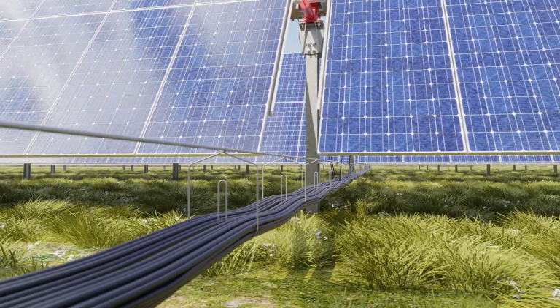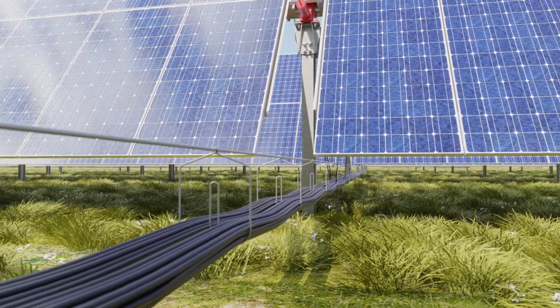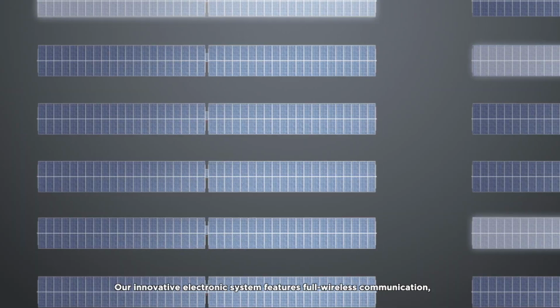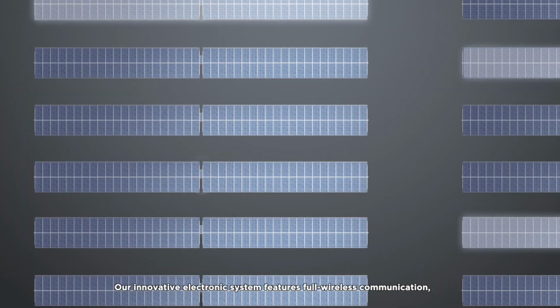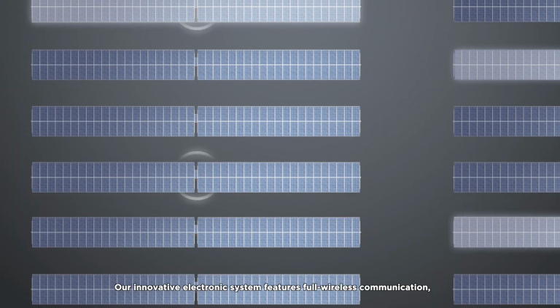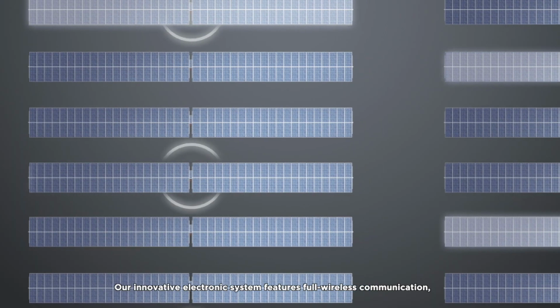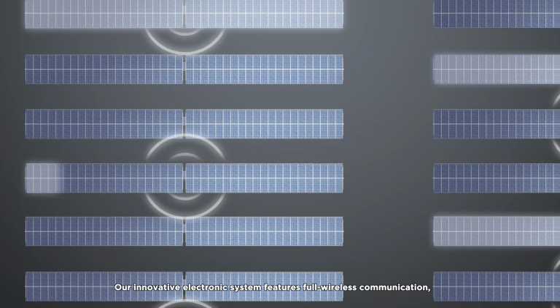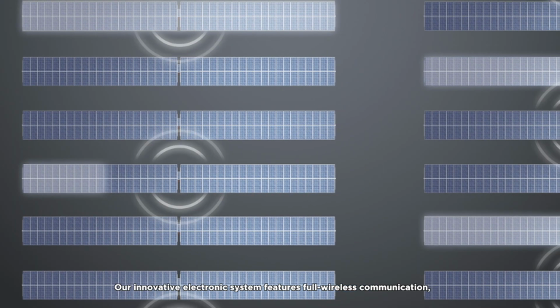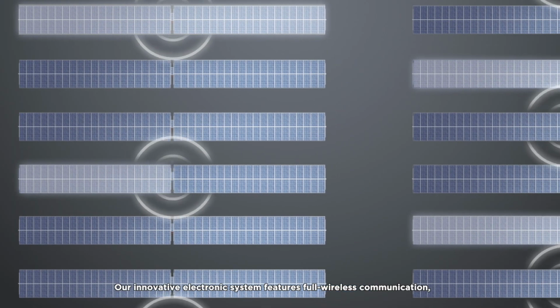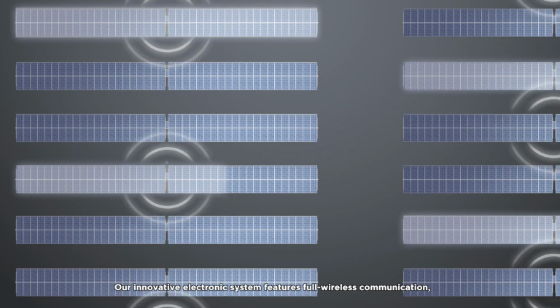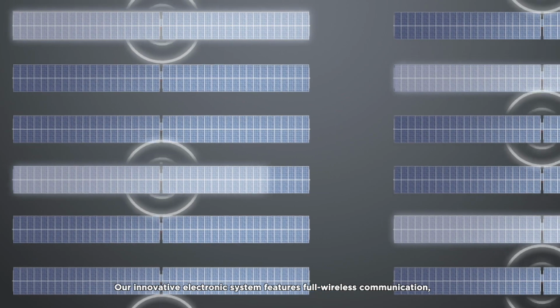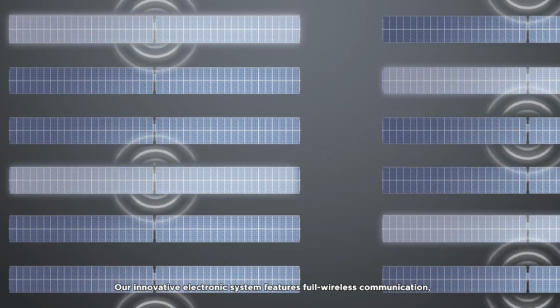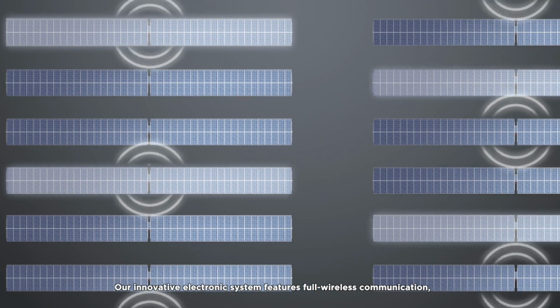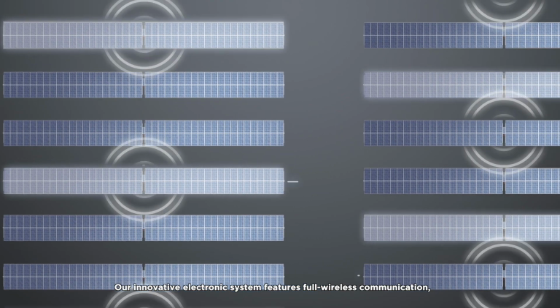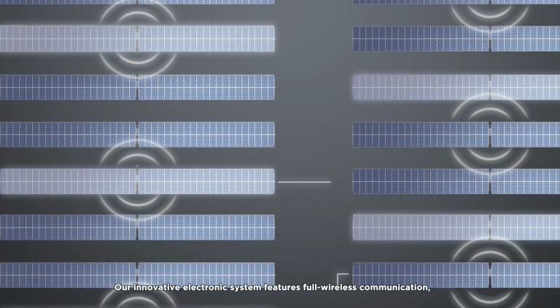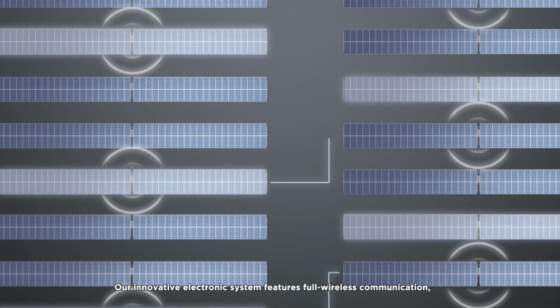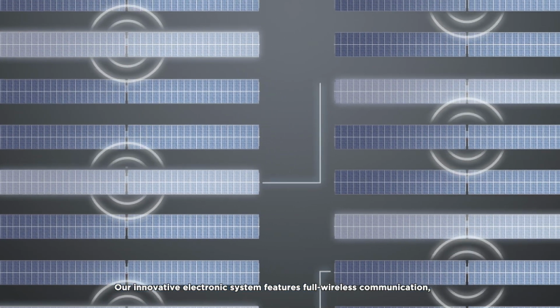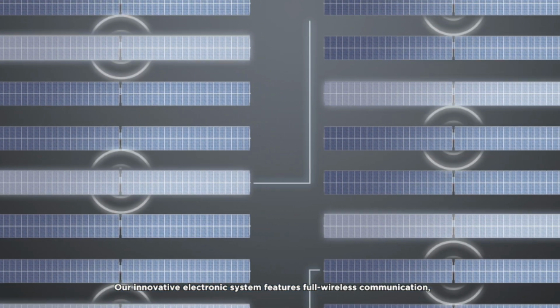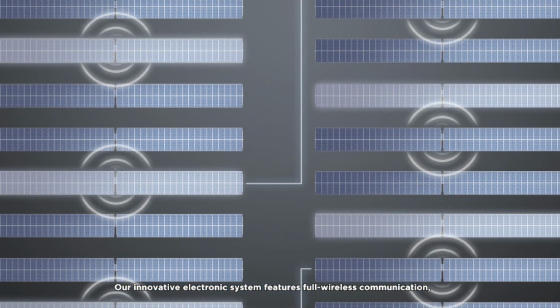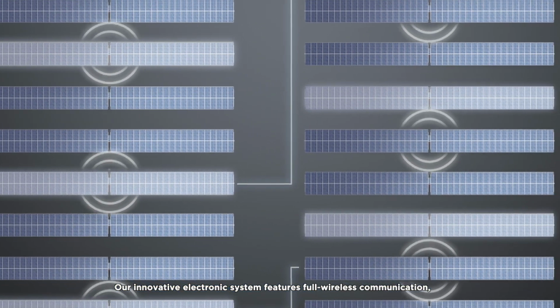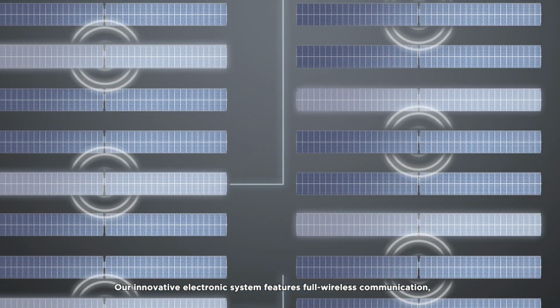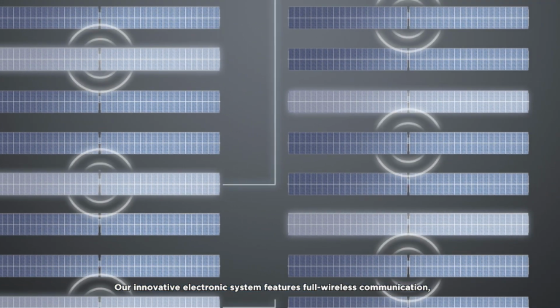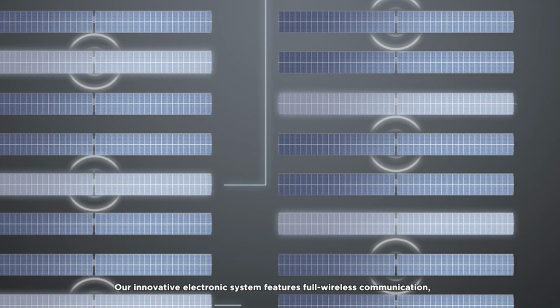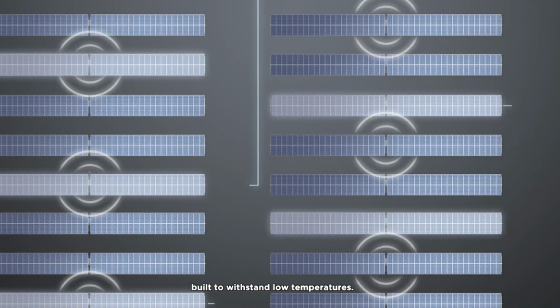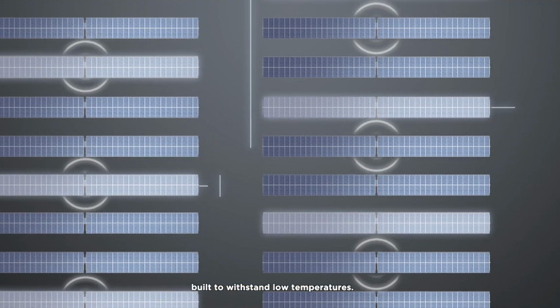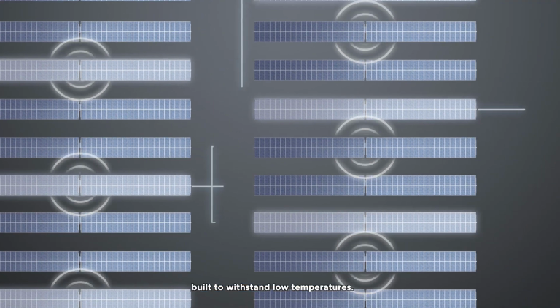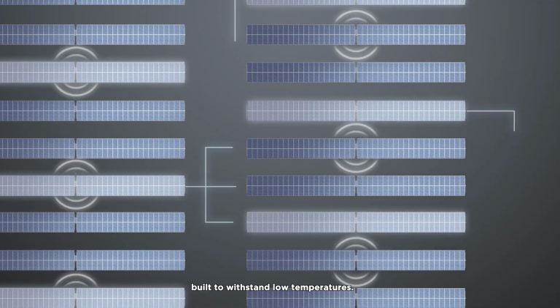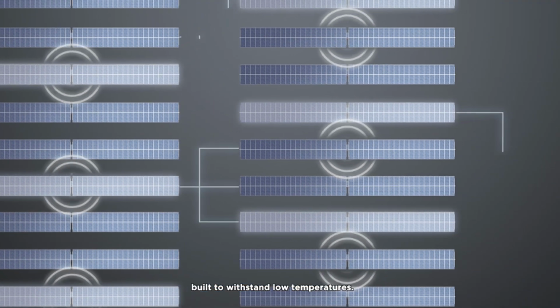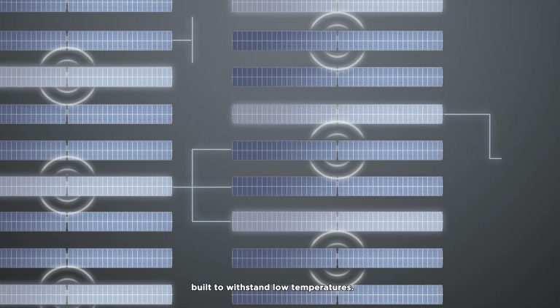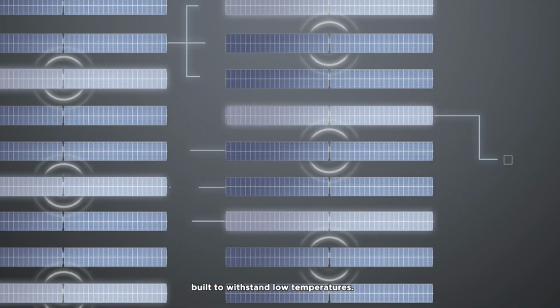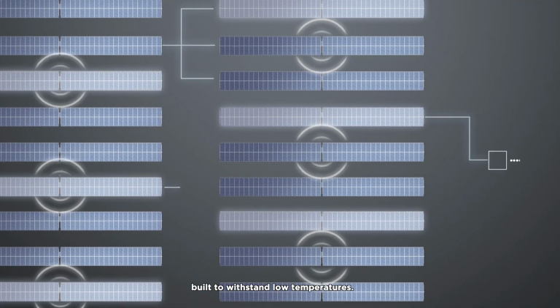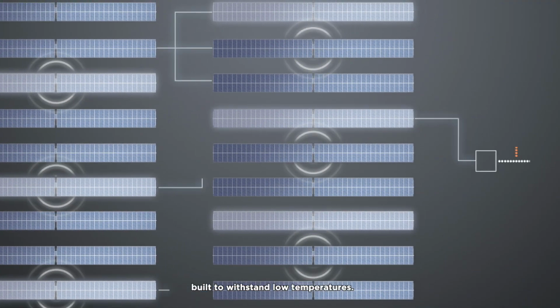Our innovative electronic system features full wireless communication, built to withstand low temperatures.